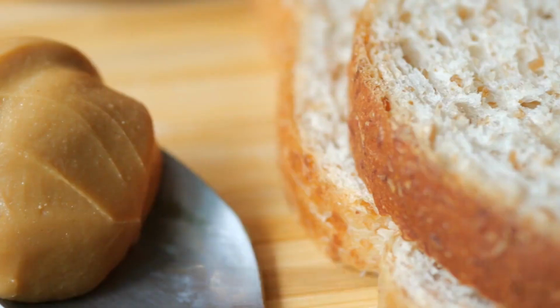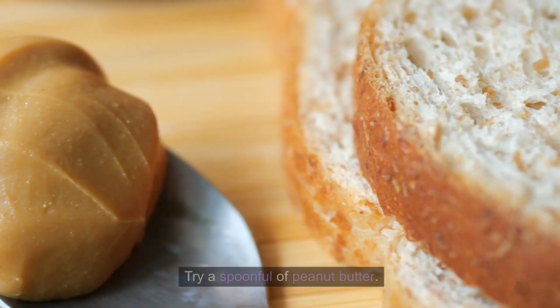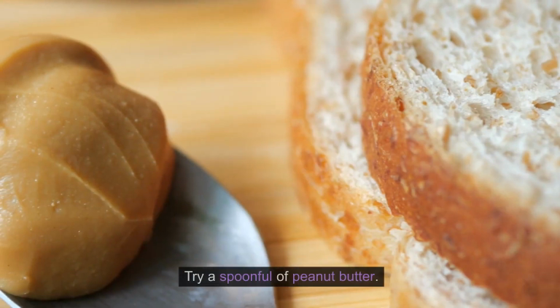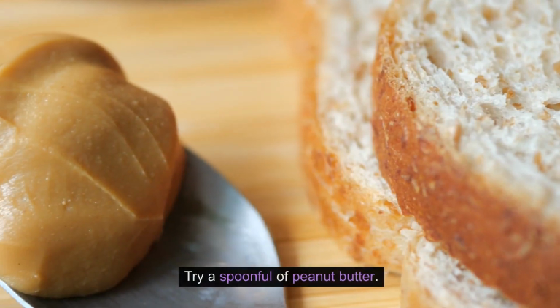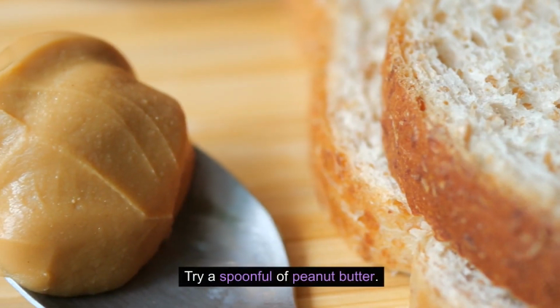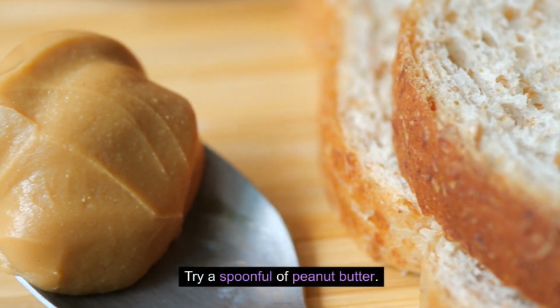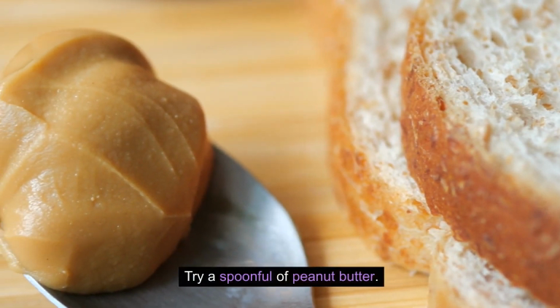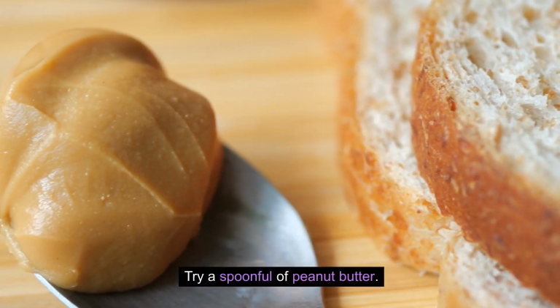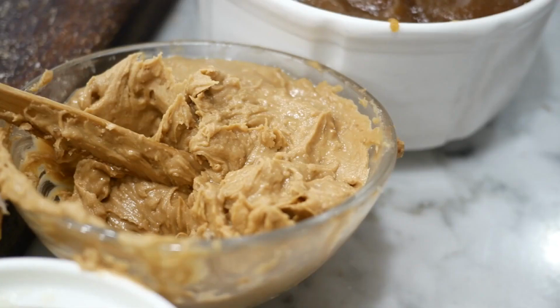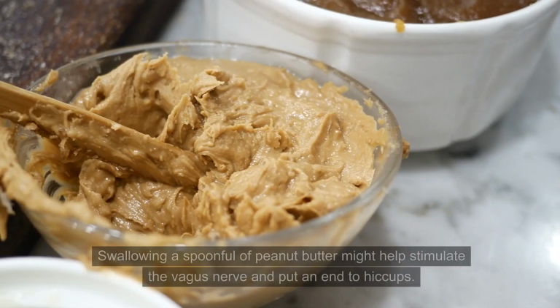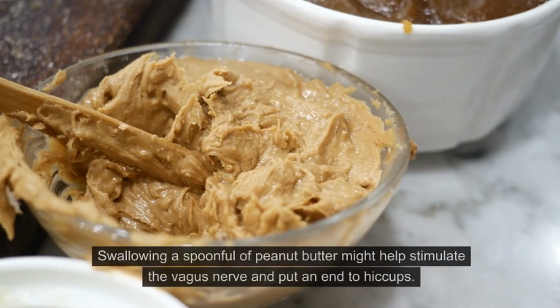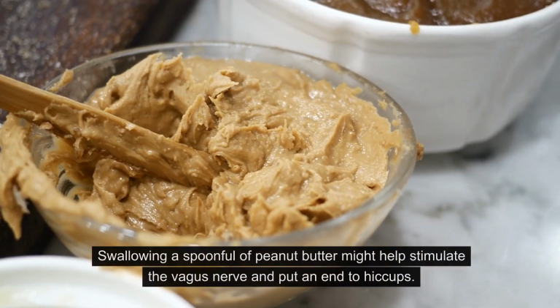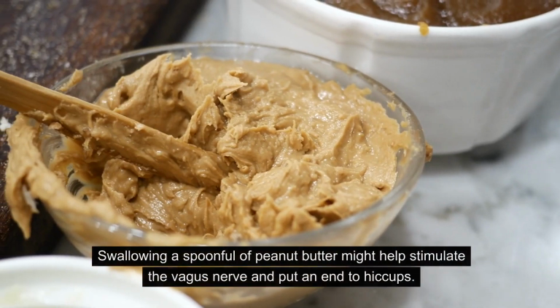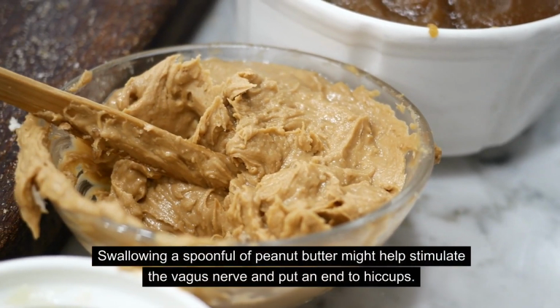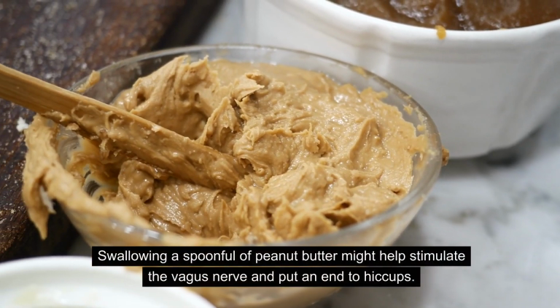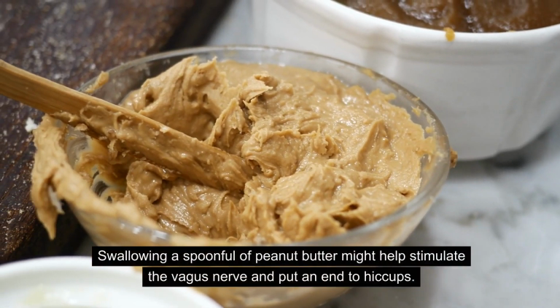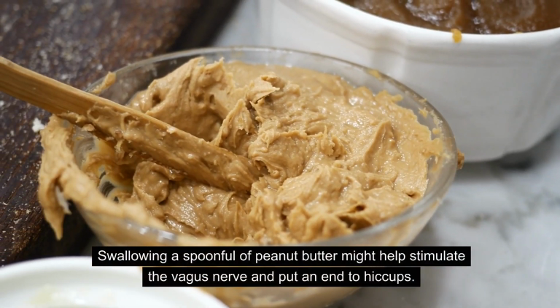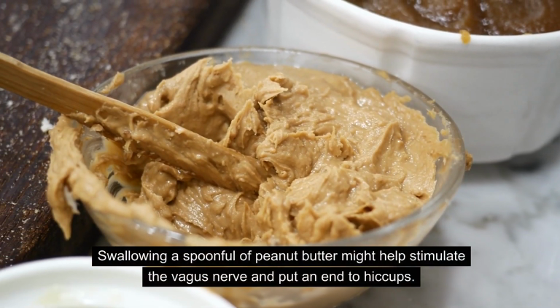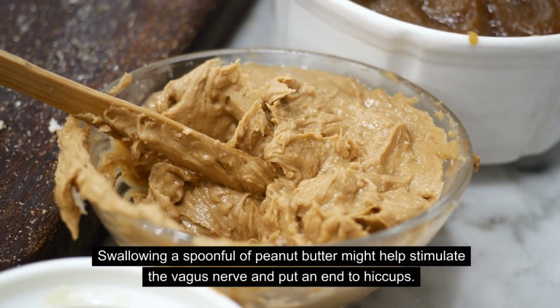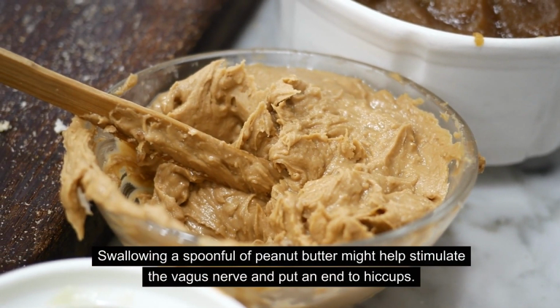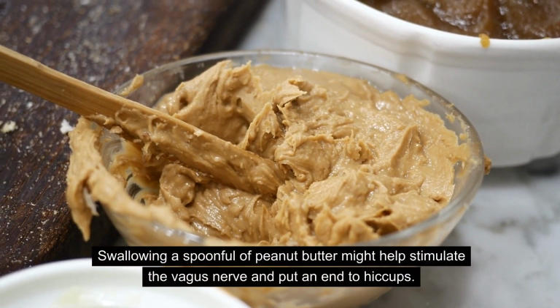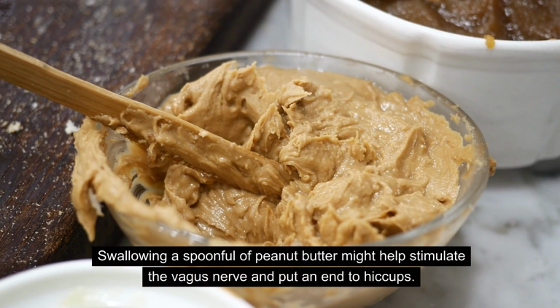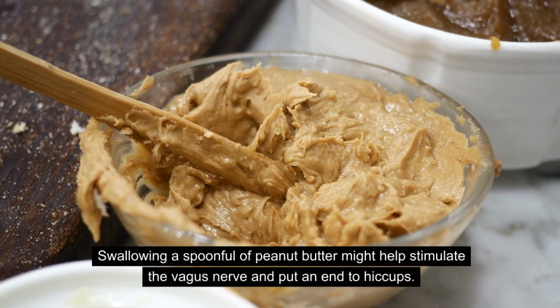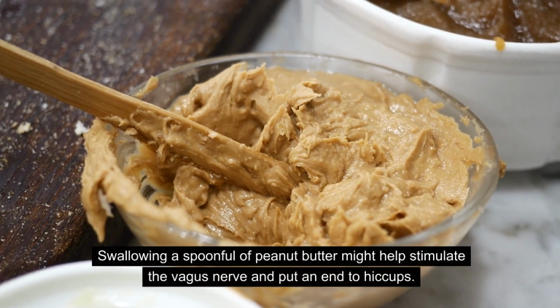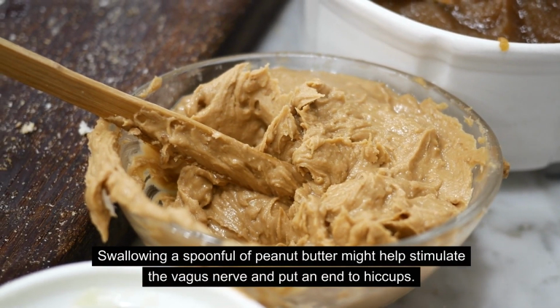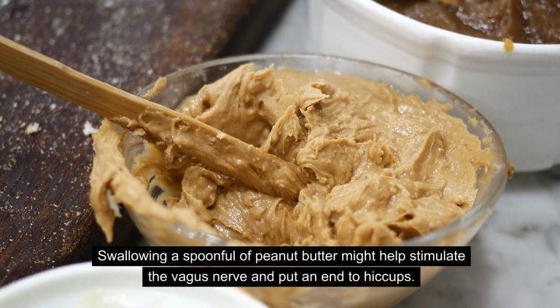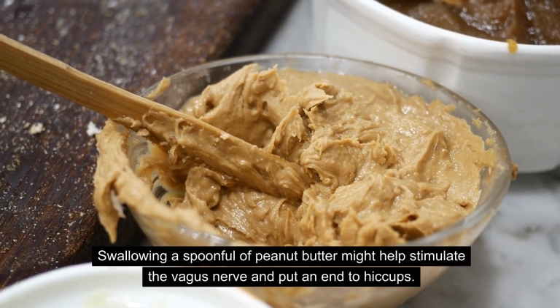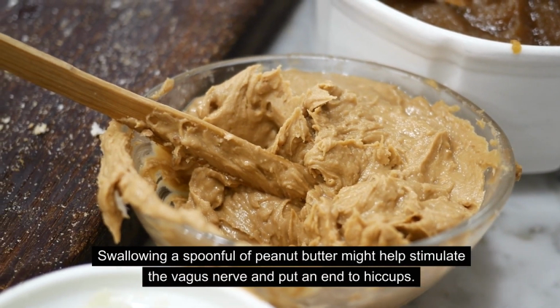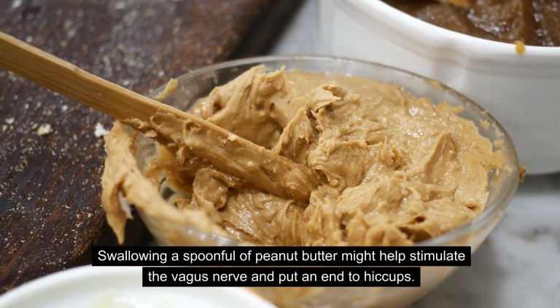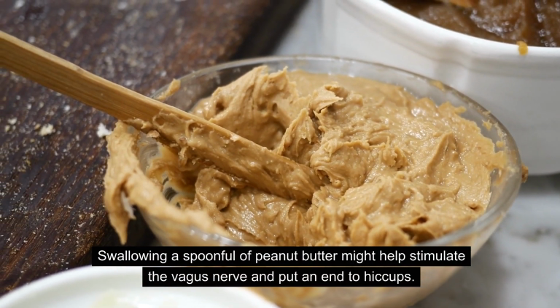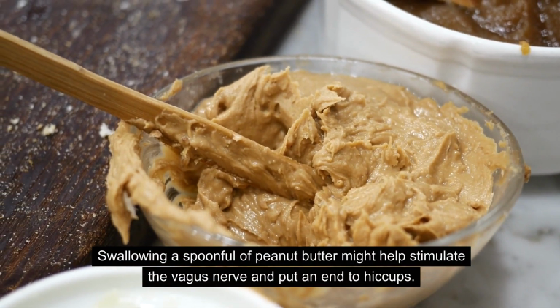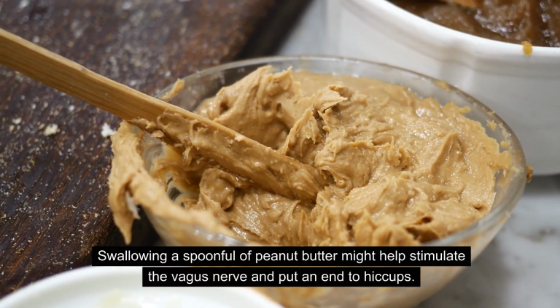Try a spoonful of peanut butter. Swallowing a spoonful of peanut butter might help stimulate the vagus nerve and put an end to hiccups.